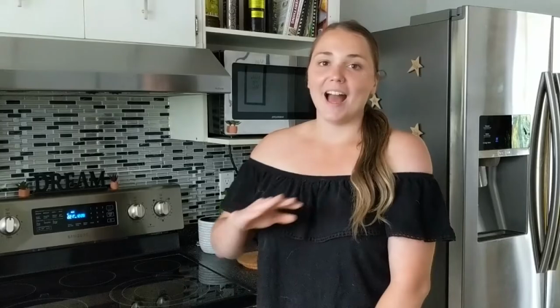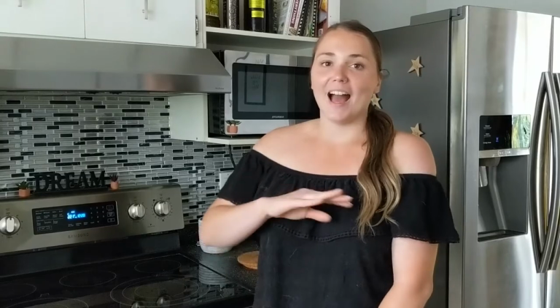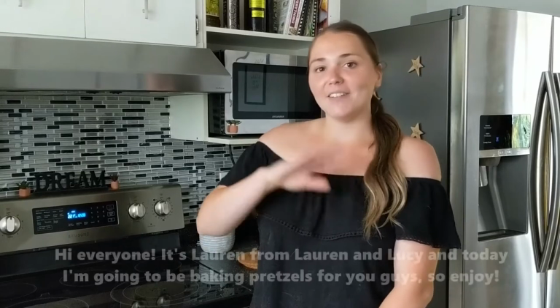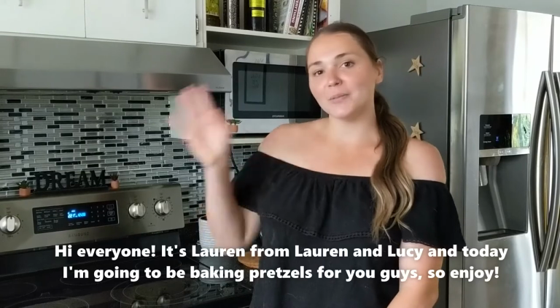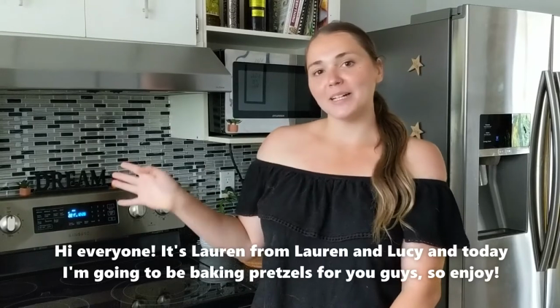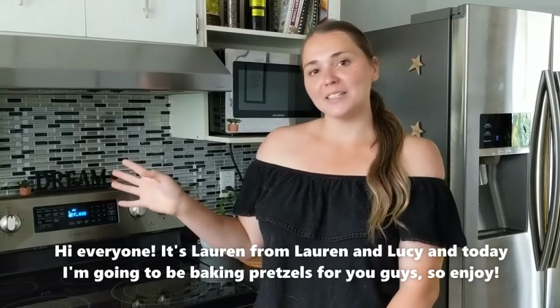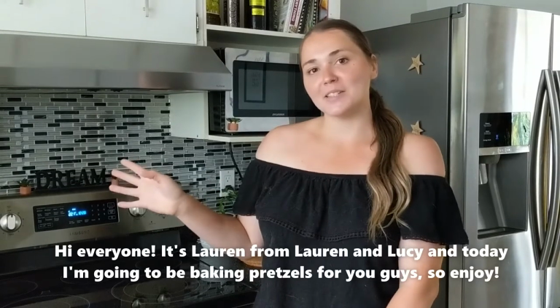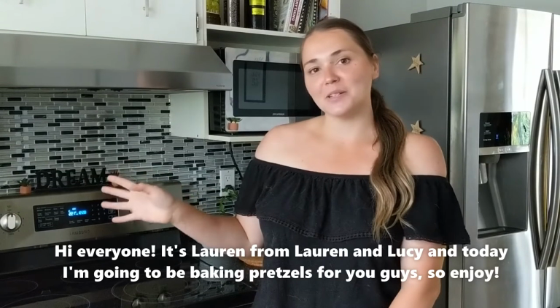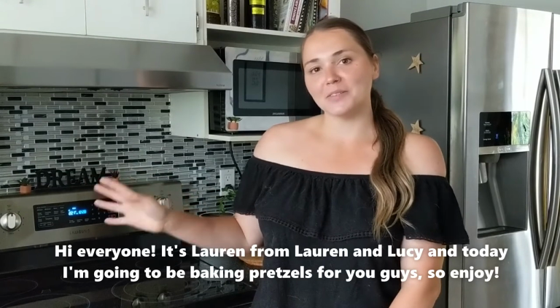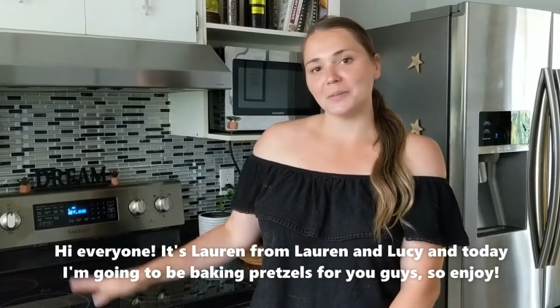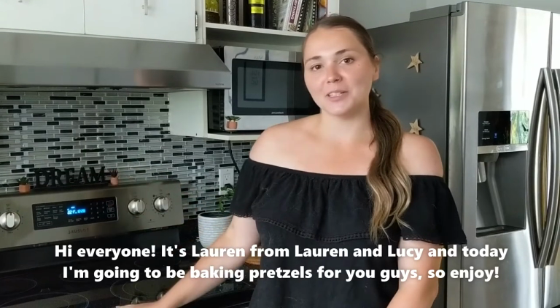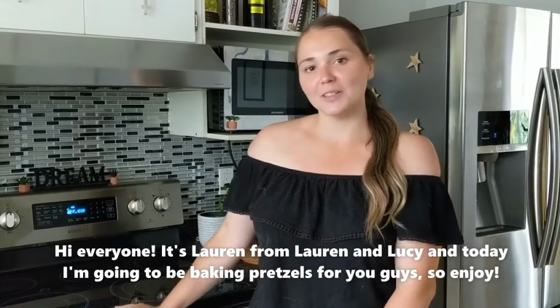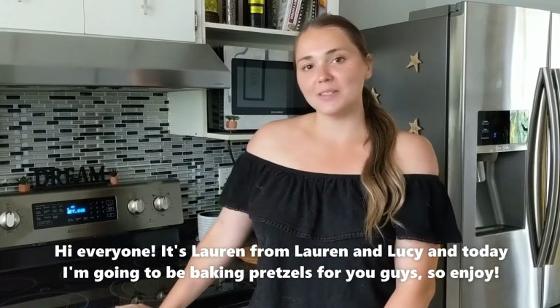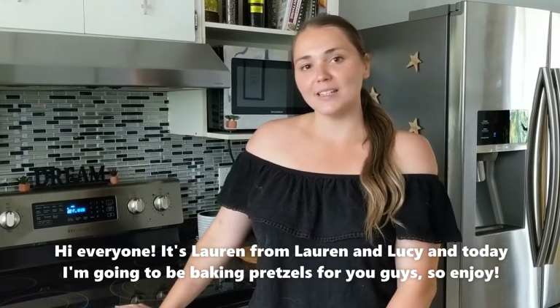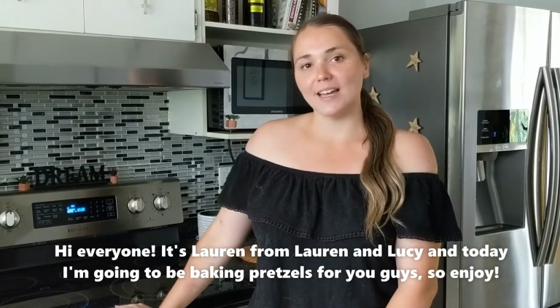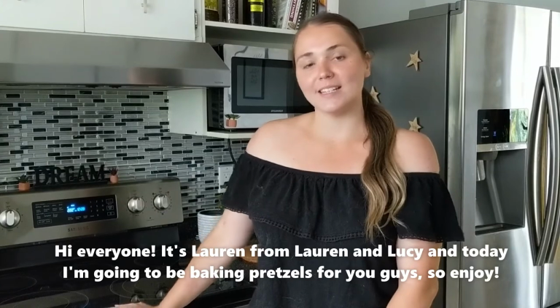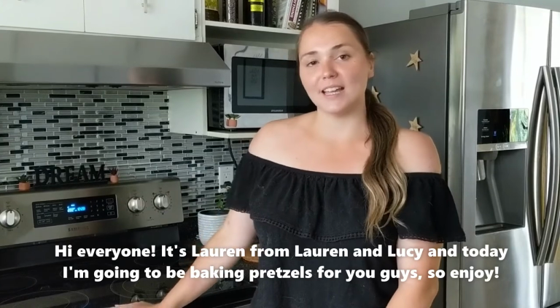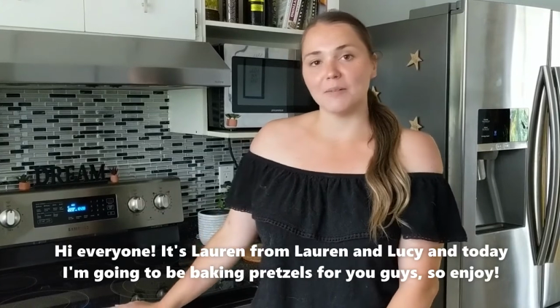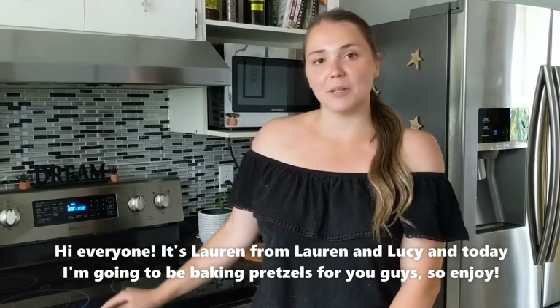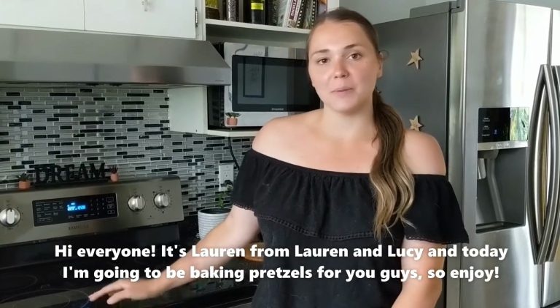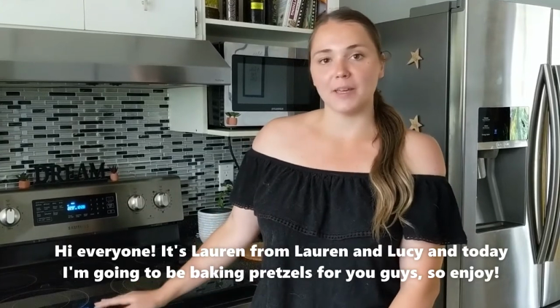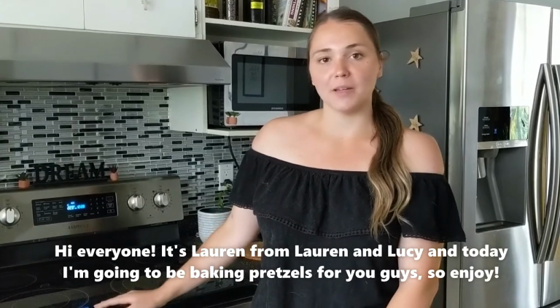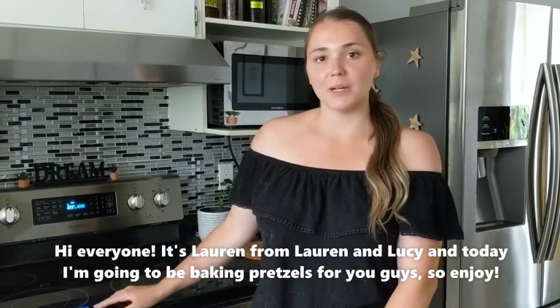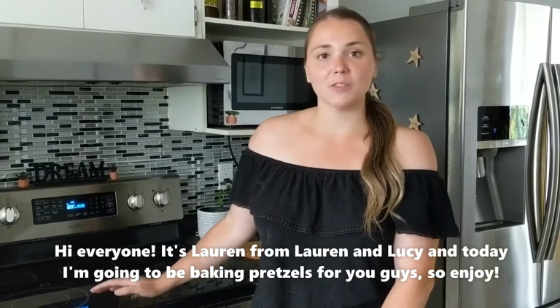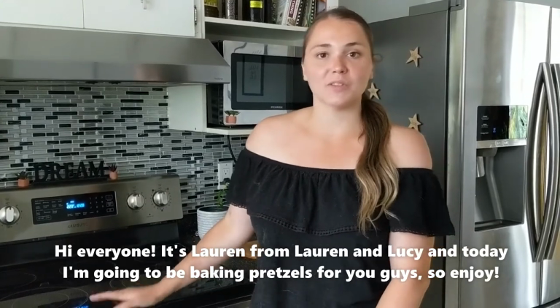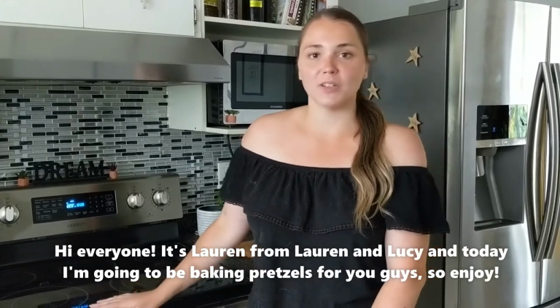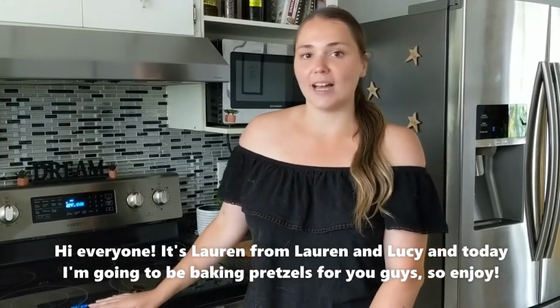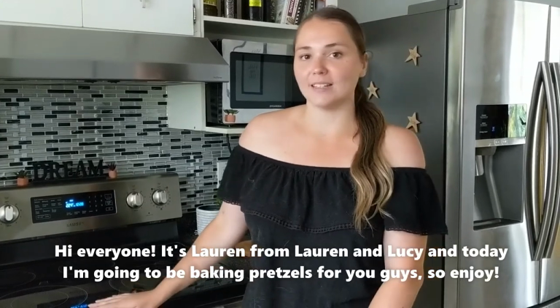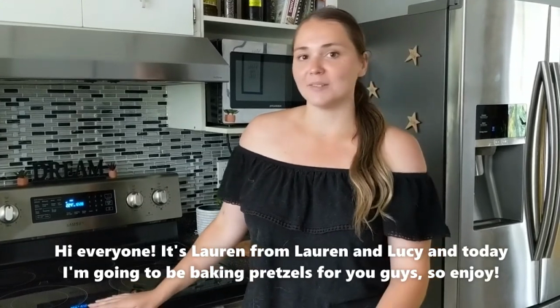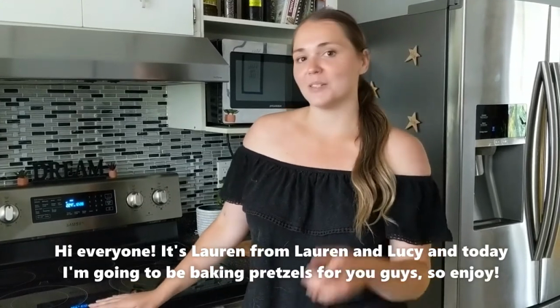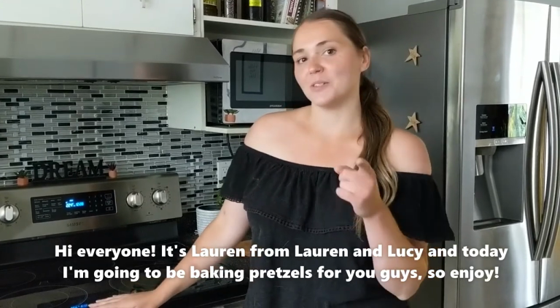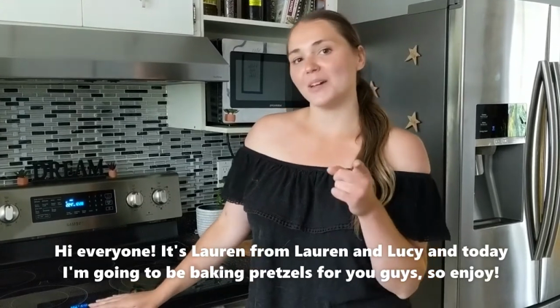Hi everyone, it's Lauren from Lauren and Lucy, and today I'm going to be baking pretzels for you guys, so enjoy.